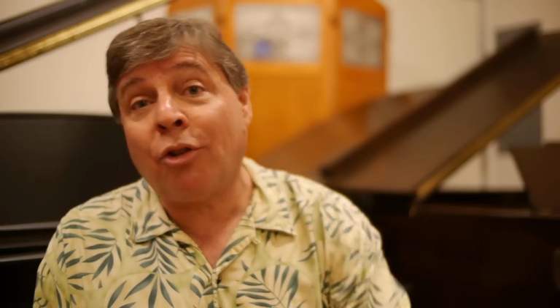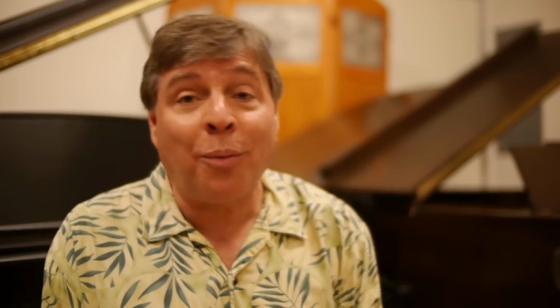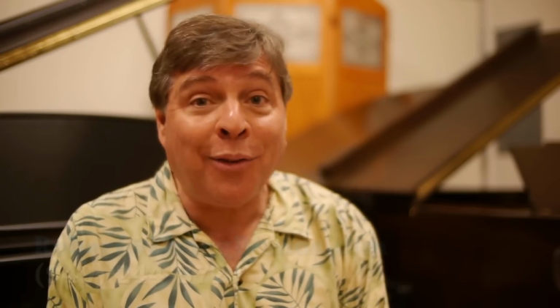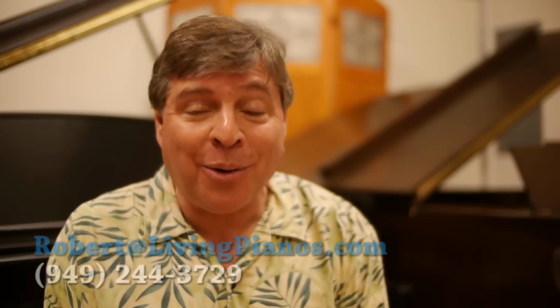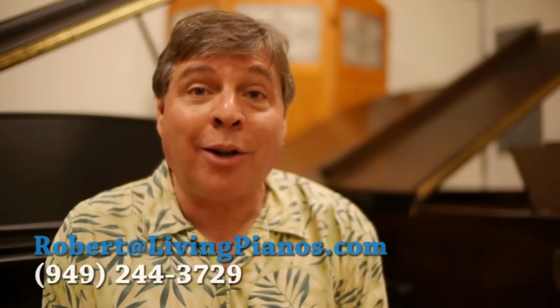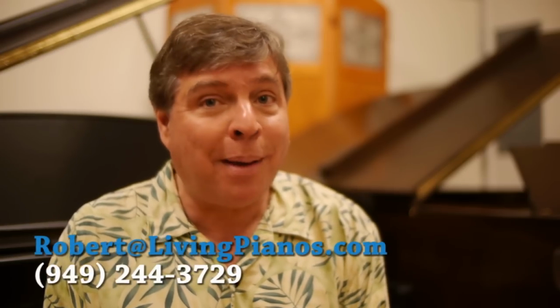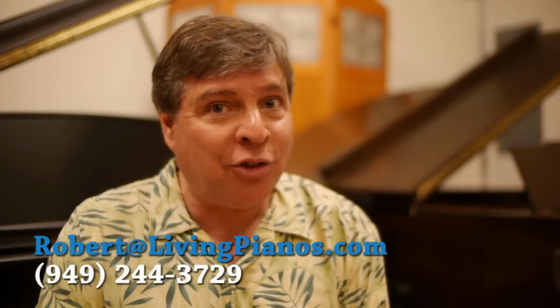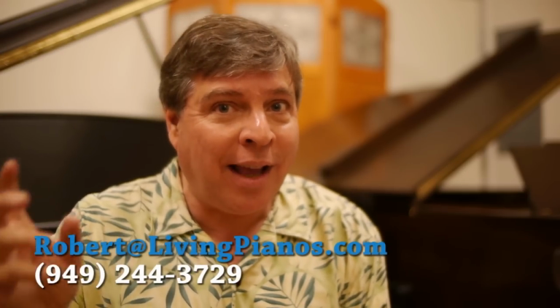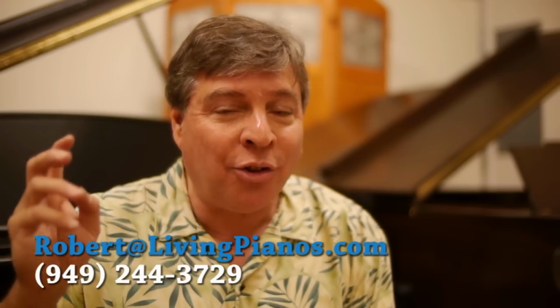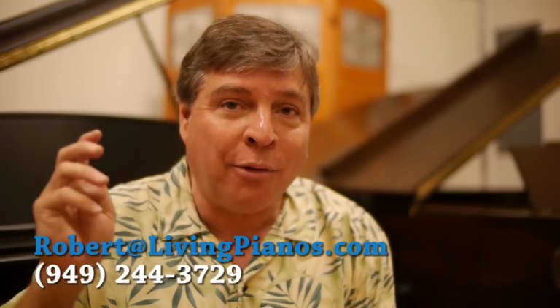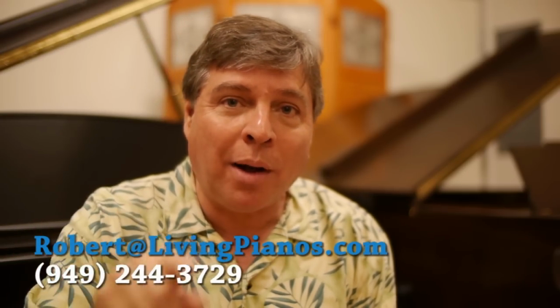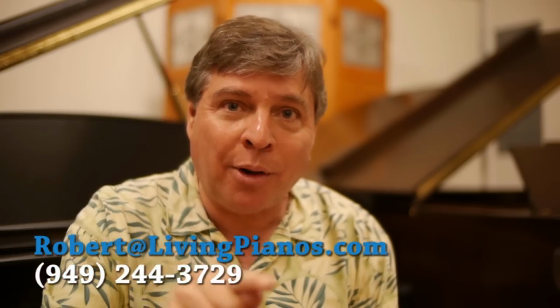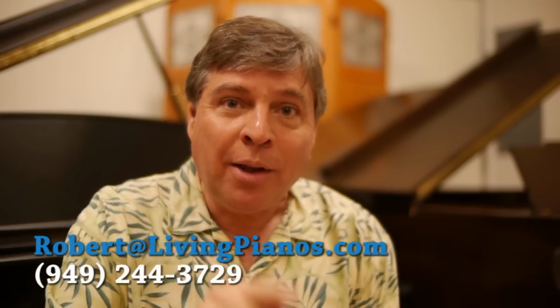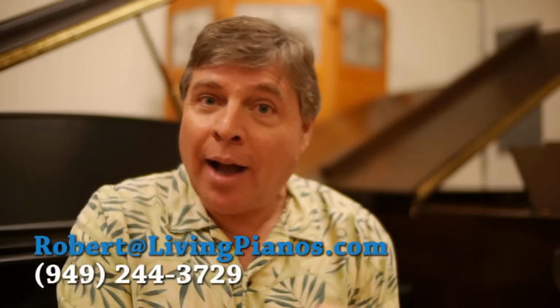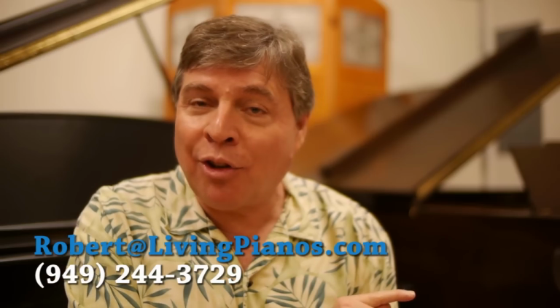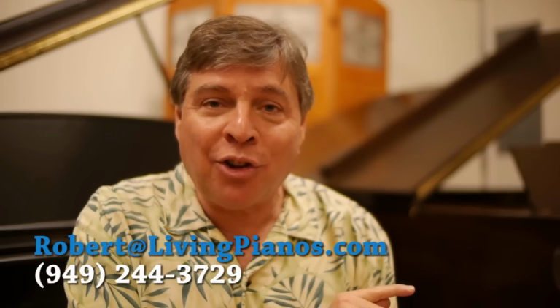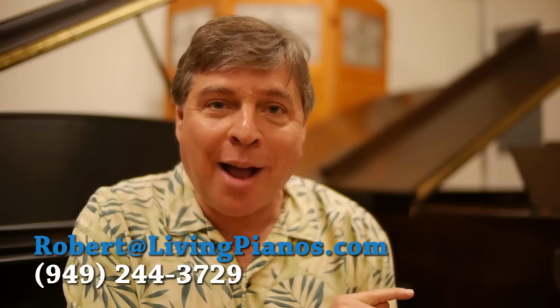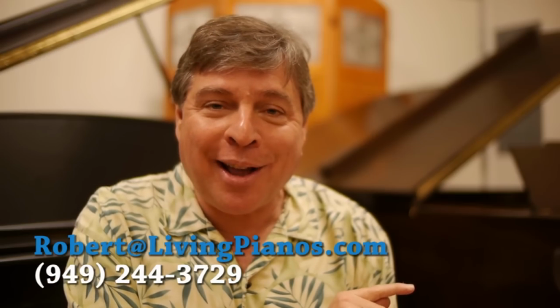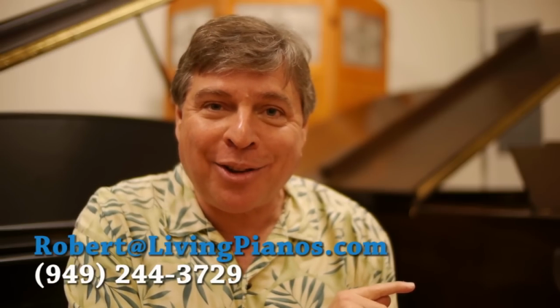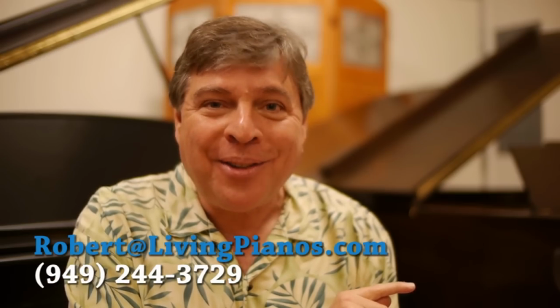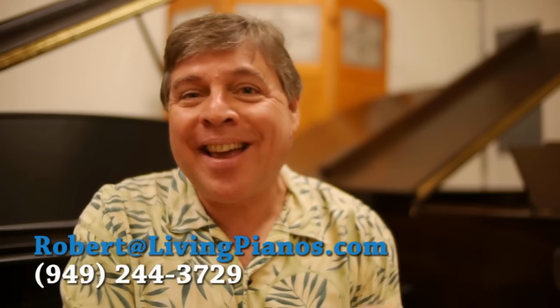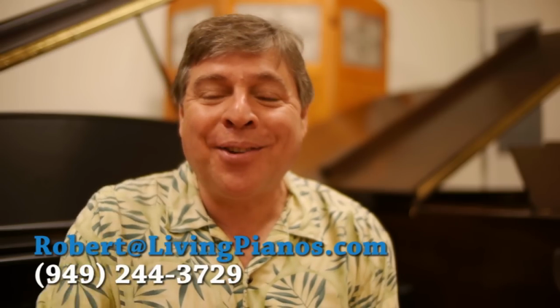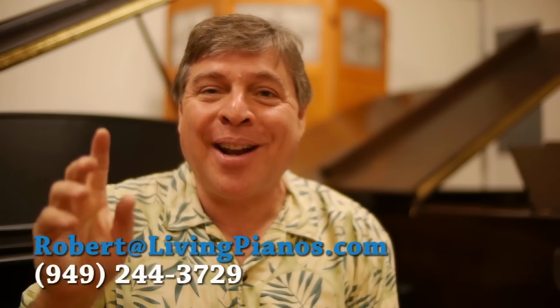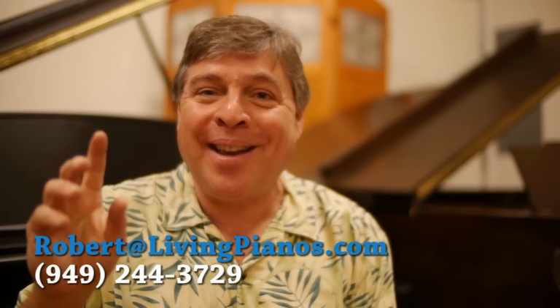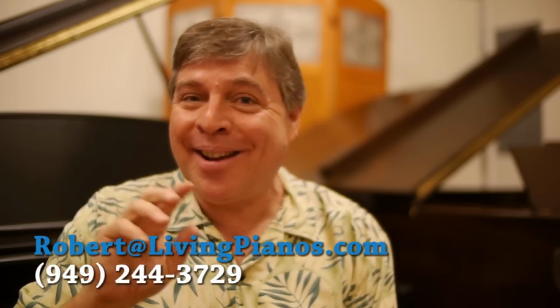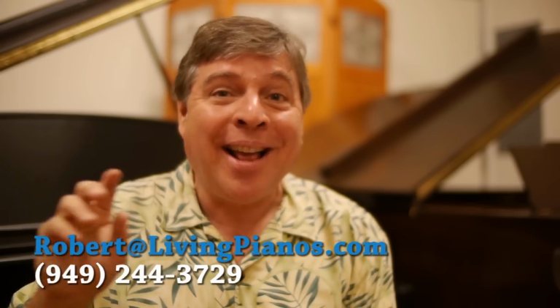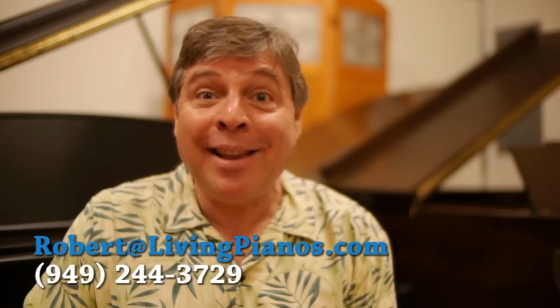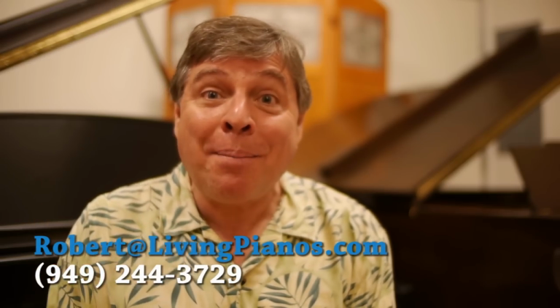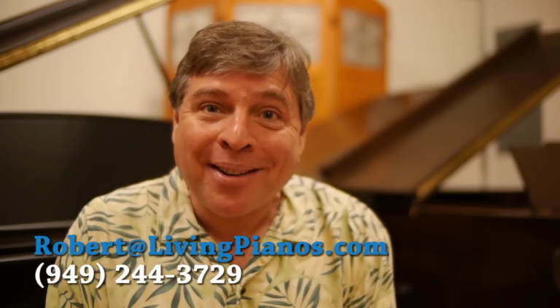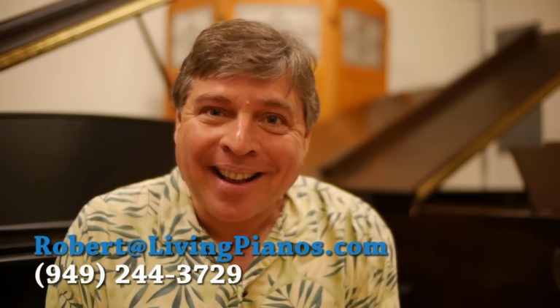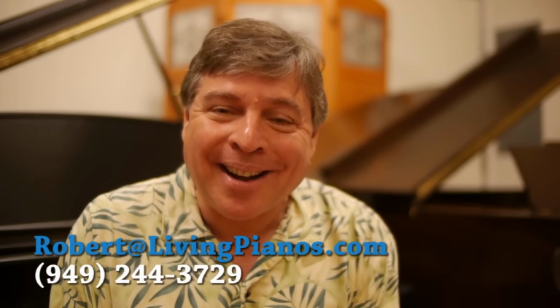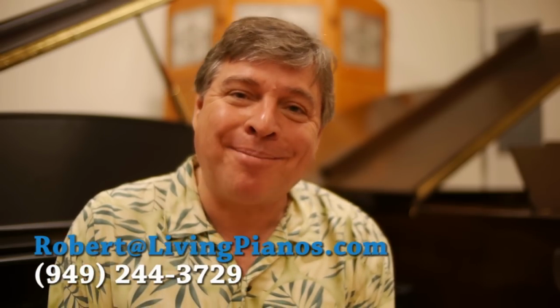Thanks so much for the question. I'm Robert Estrin — I welcome all kinds of questions from all of you and I'll do my best to answer every one of them as time allows. Thanks for joining me here at LivingPianos.com.